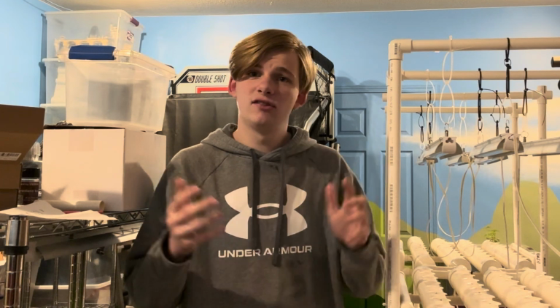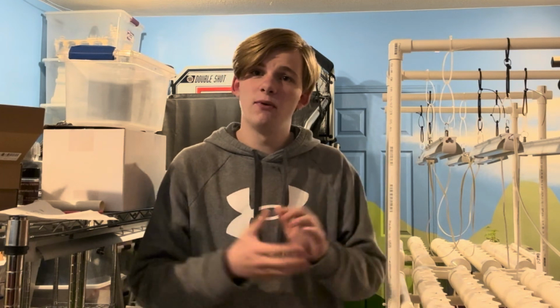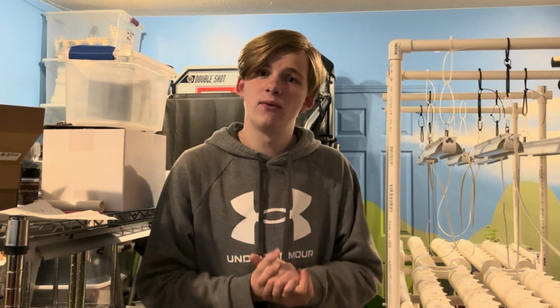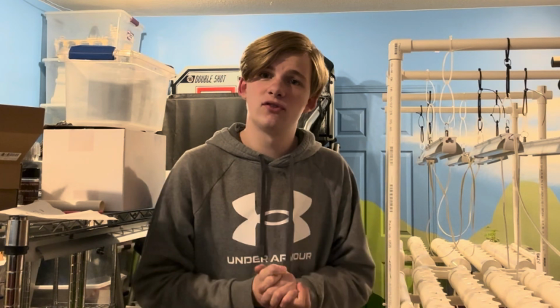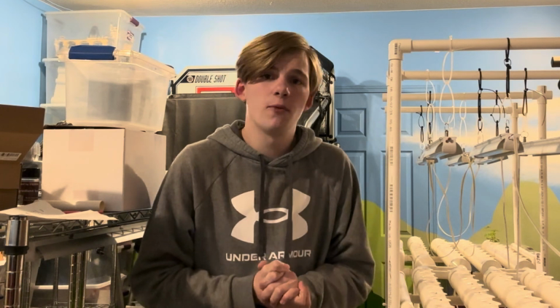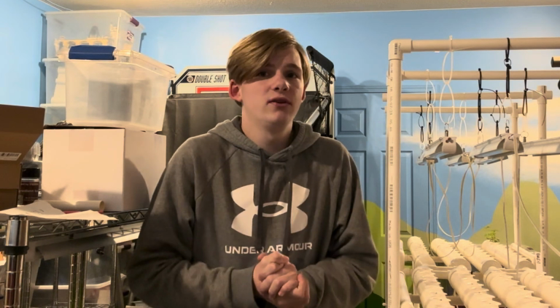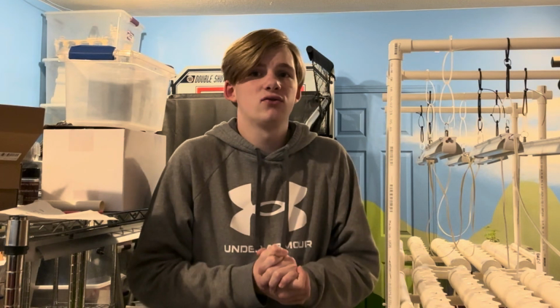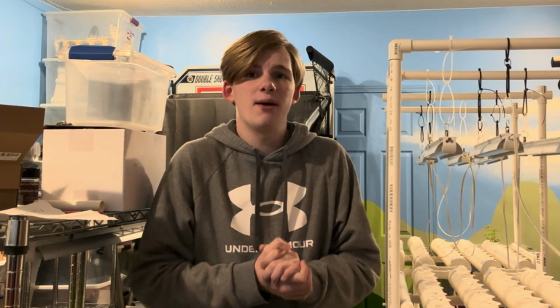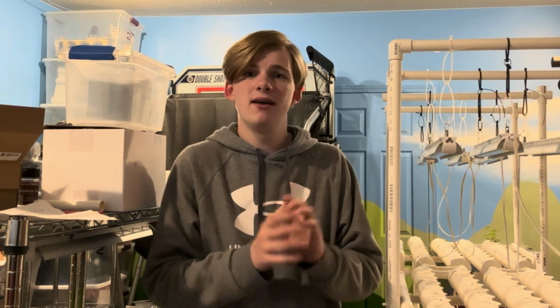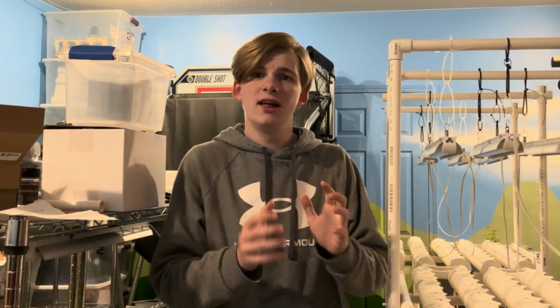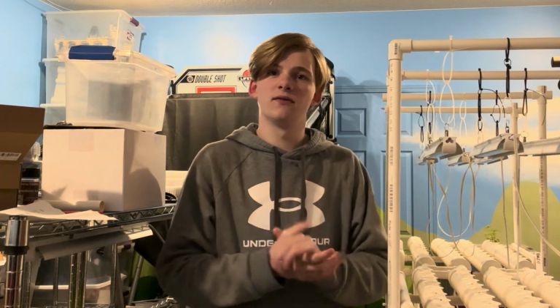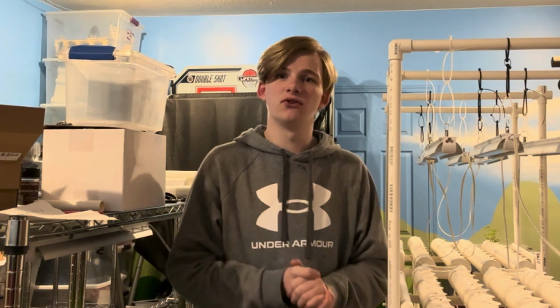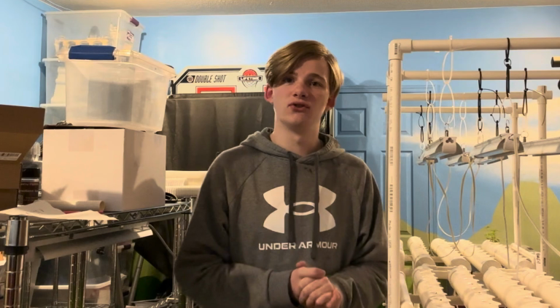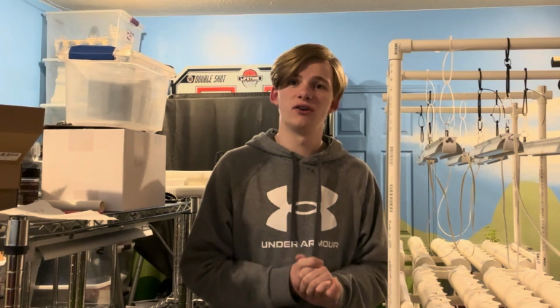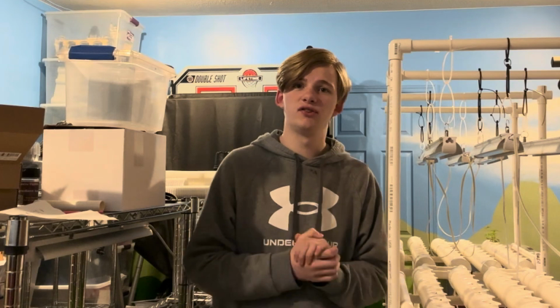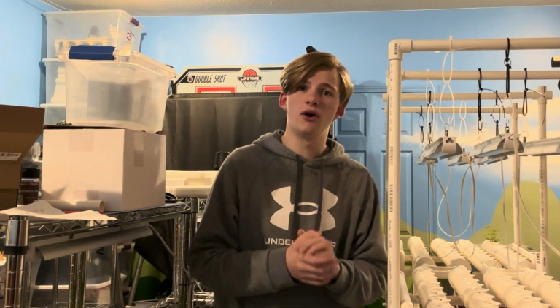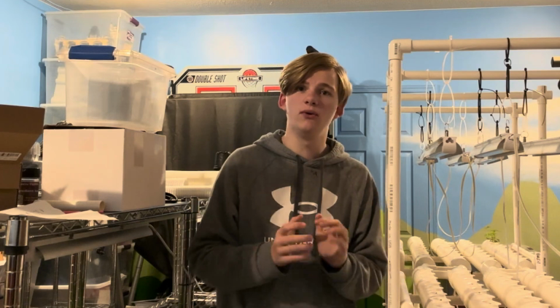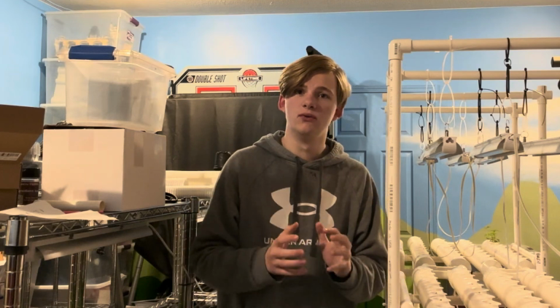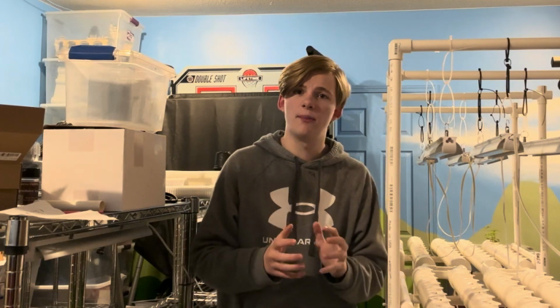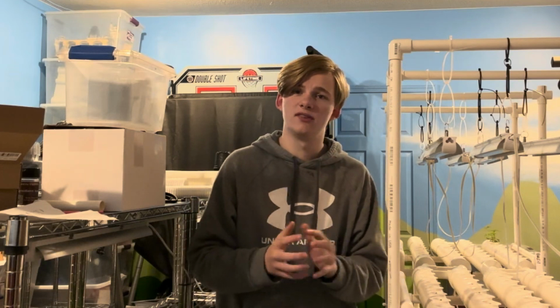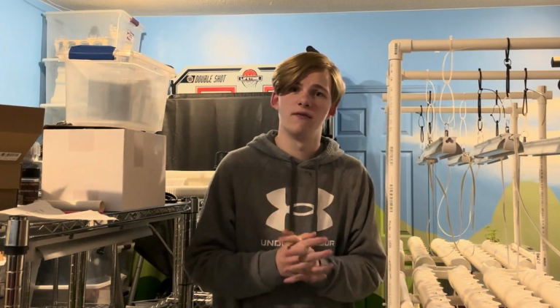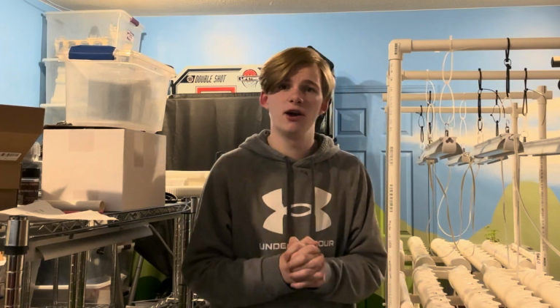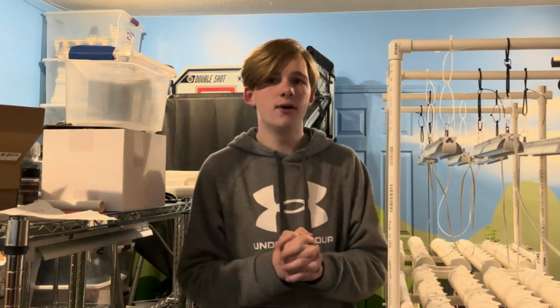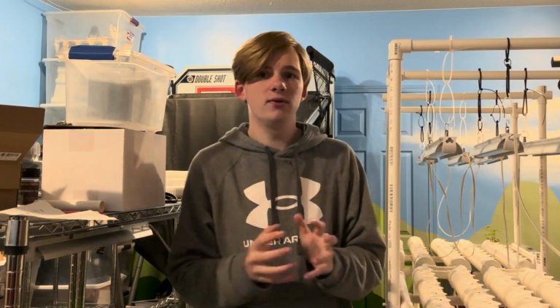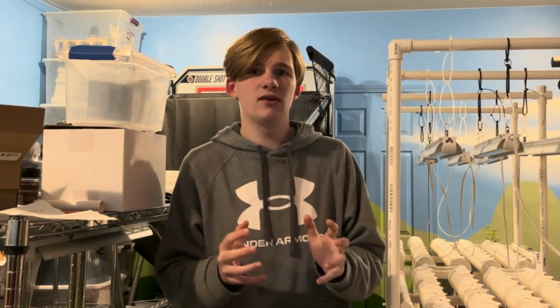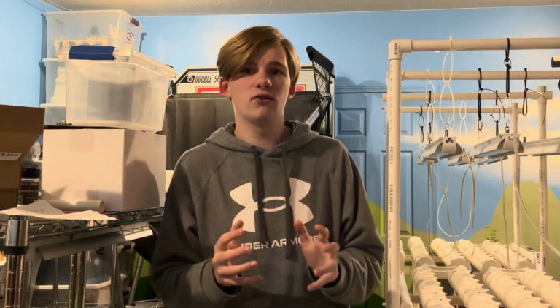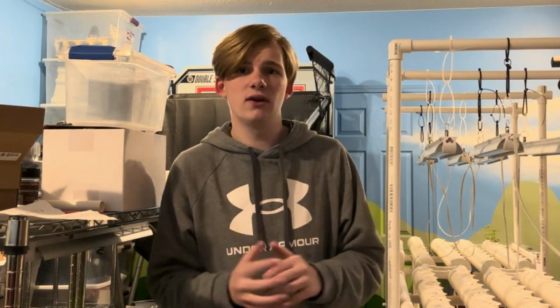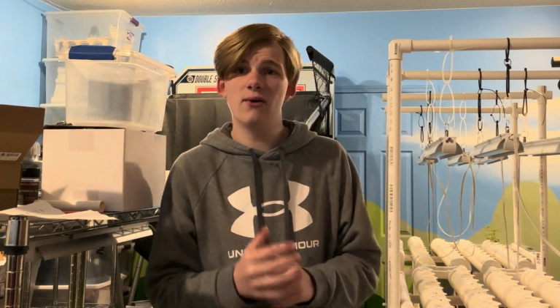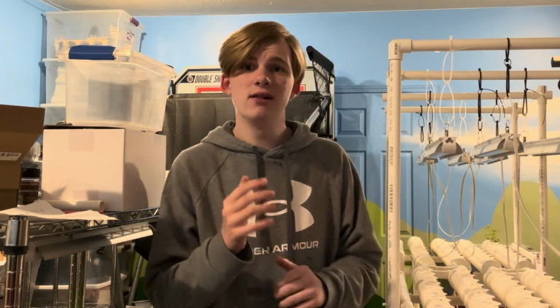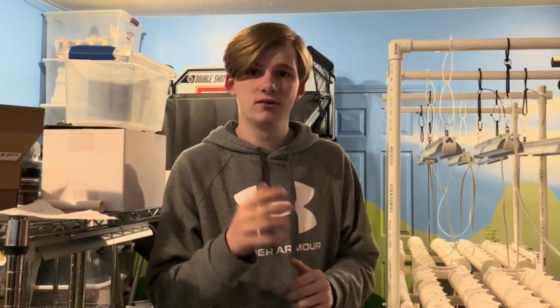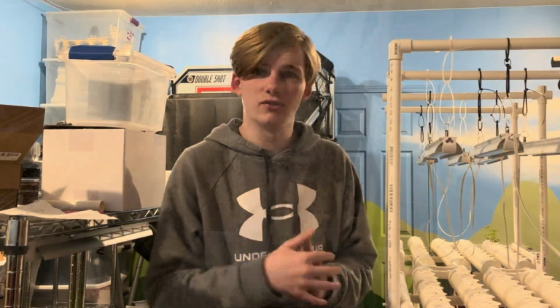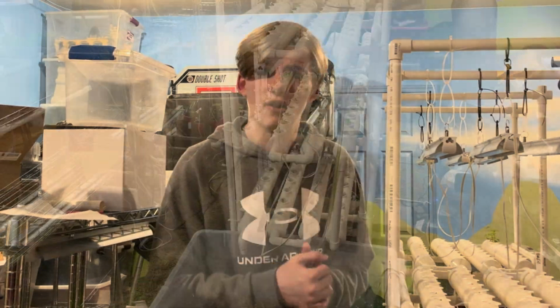Before we start, please subscribe to the channel so you do not miss out. Please like this video. Let's go start.